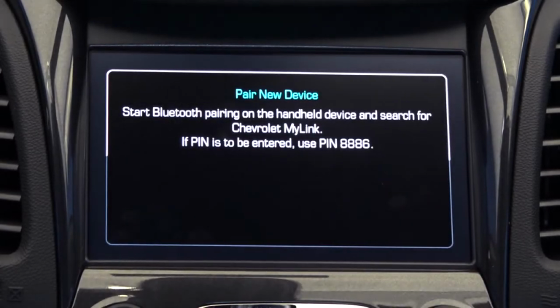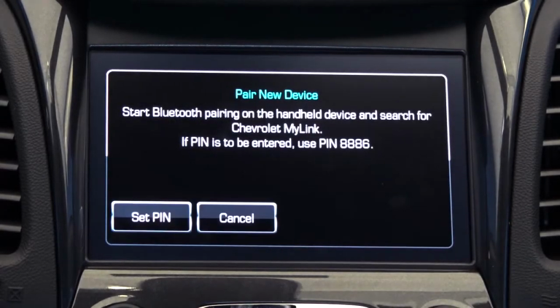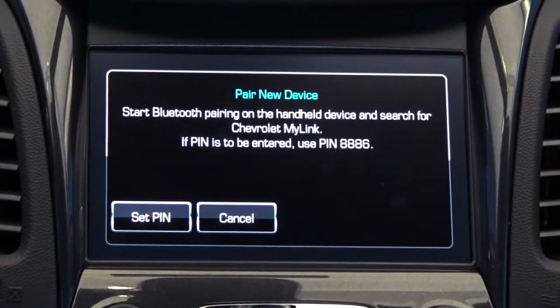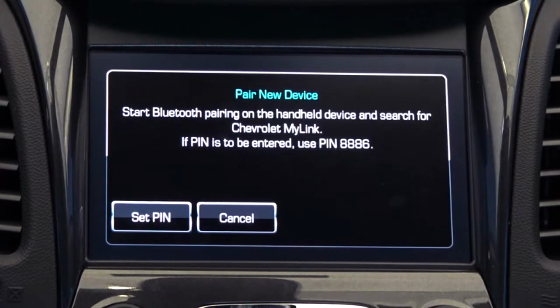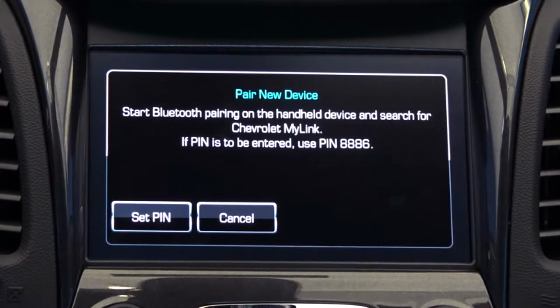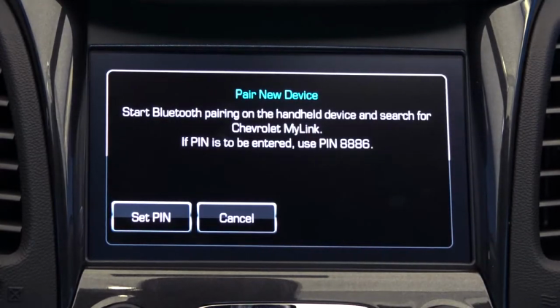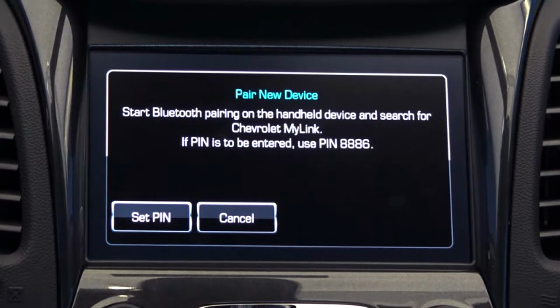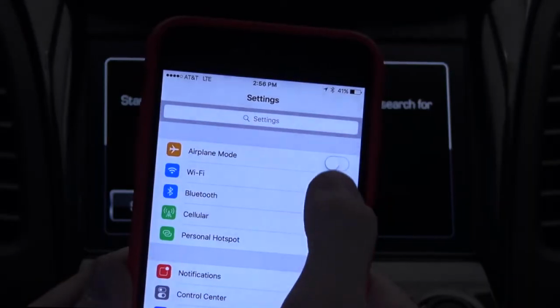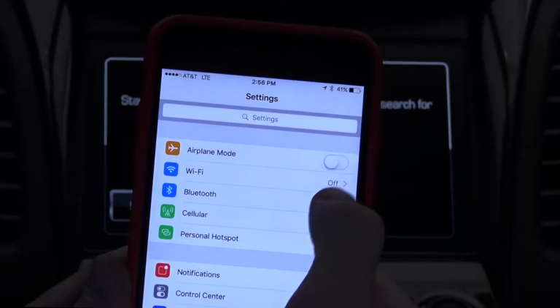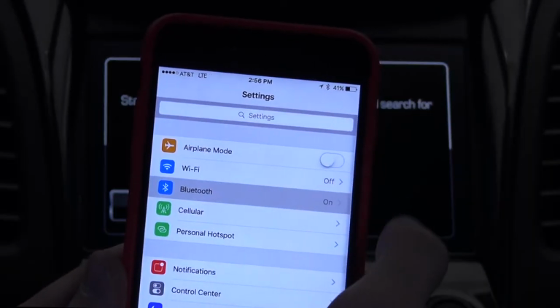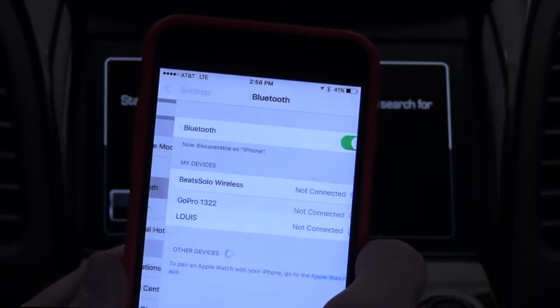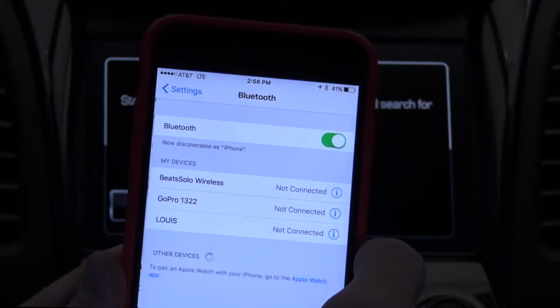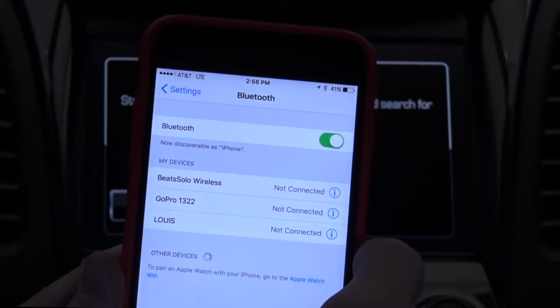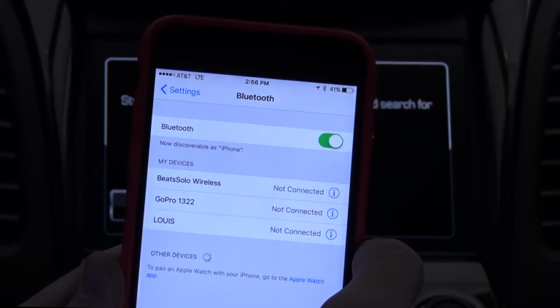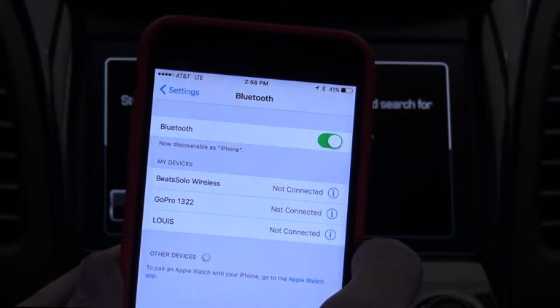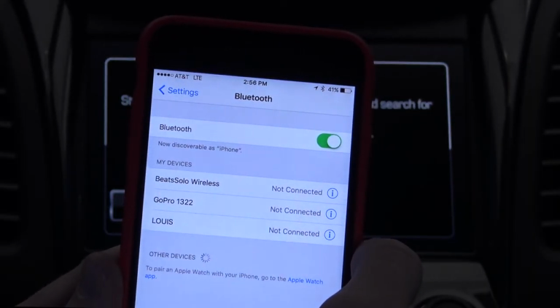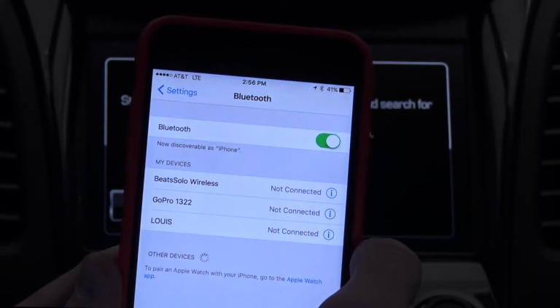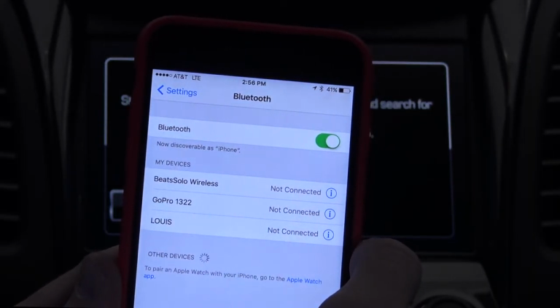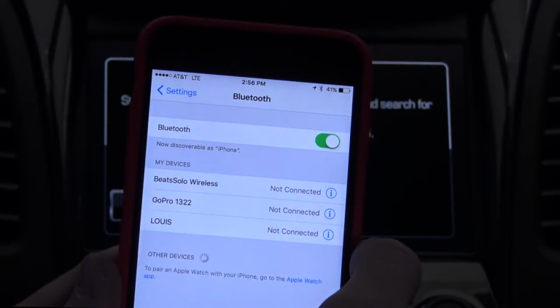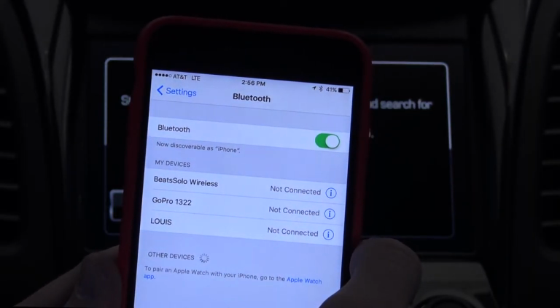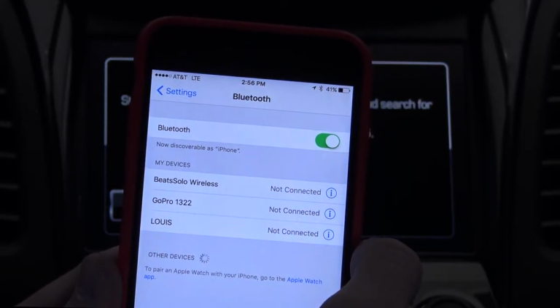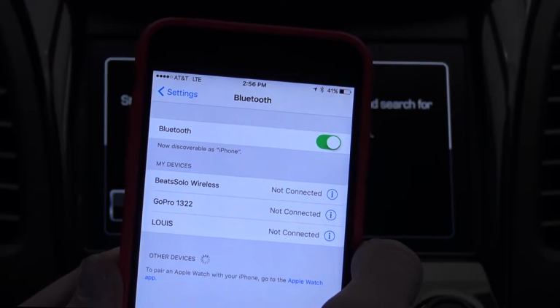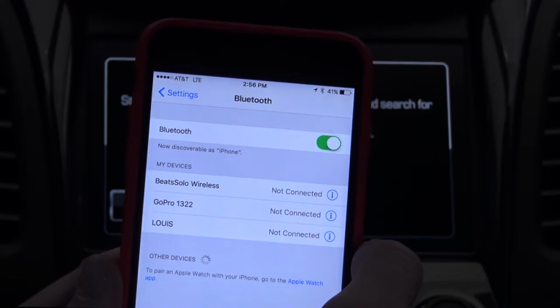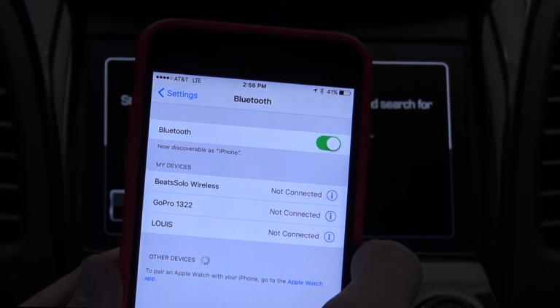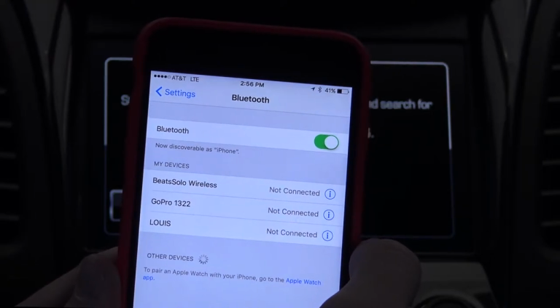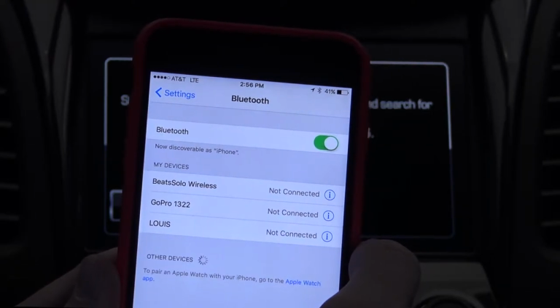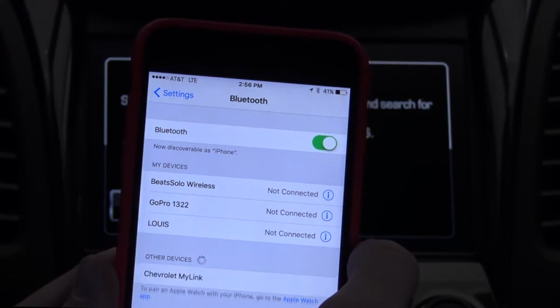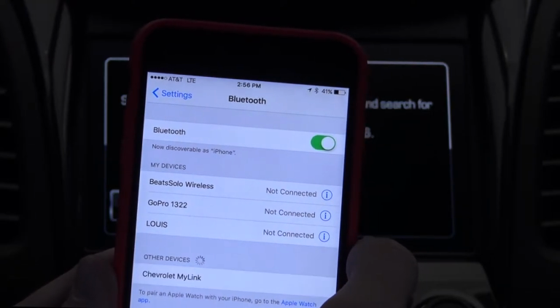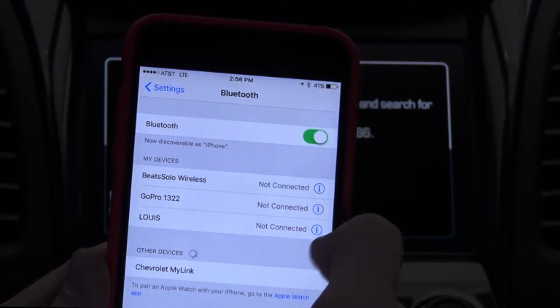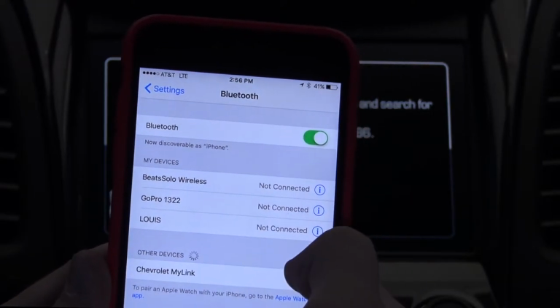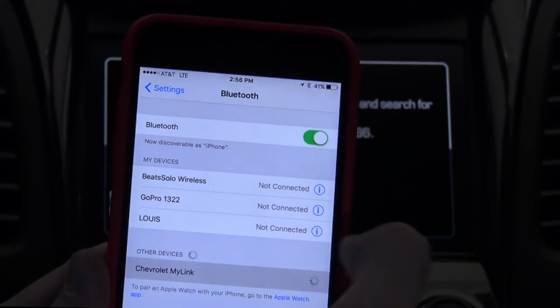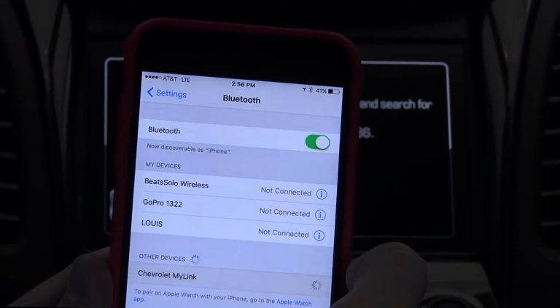The system will then begin searching for your phone. Open up the Bluetooth settings on your smartphone and select Chevy MyLink.